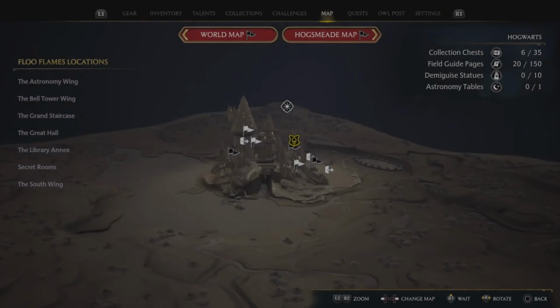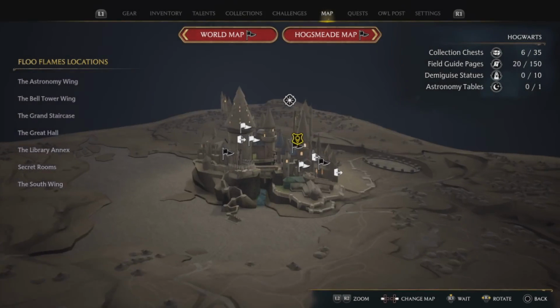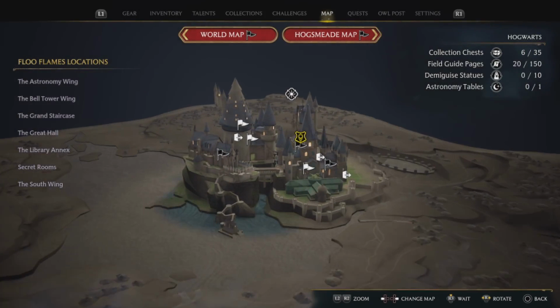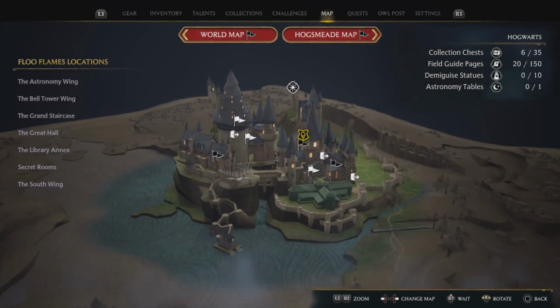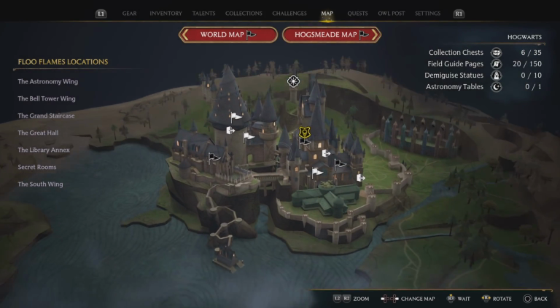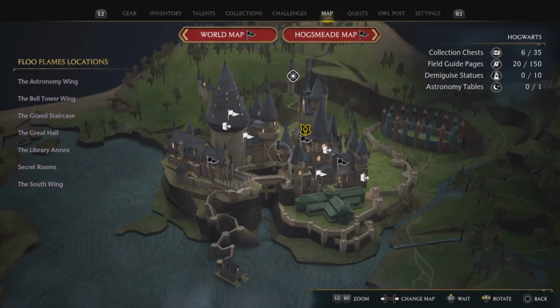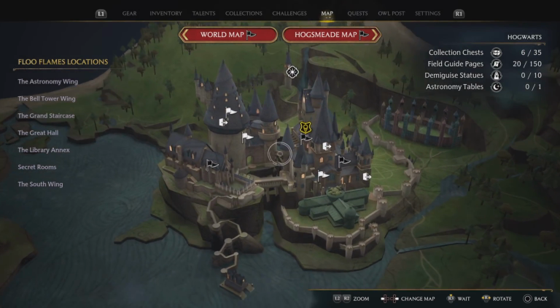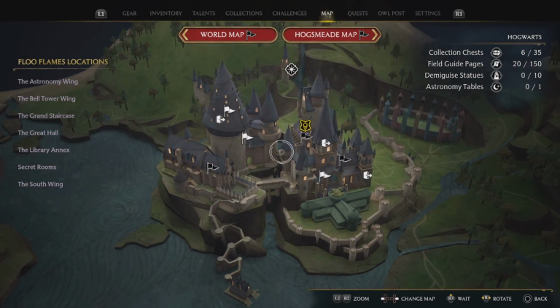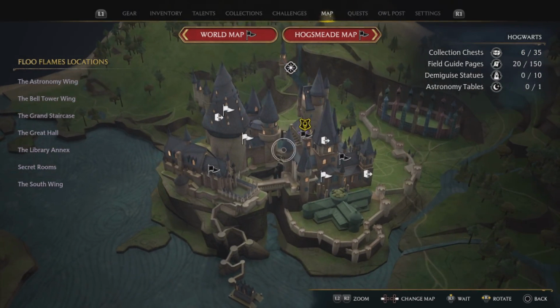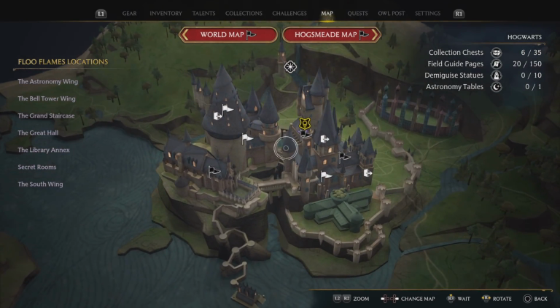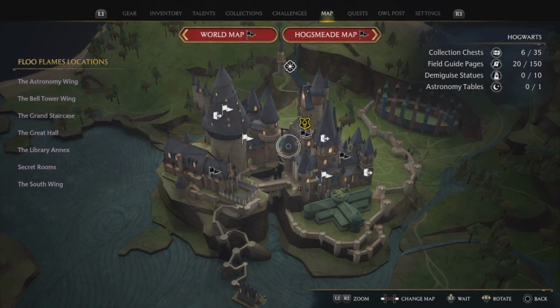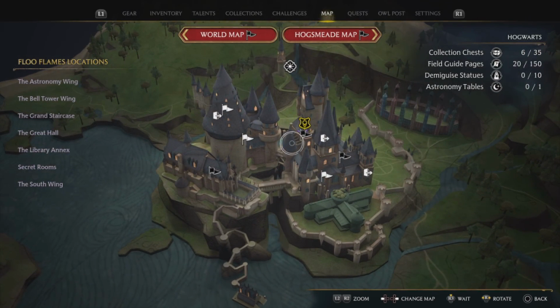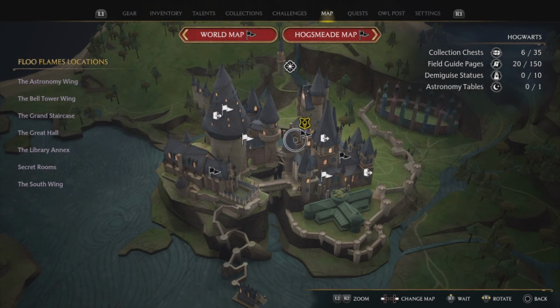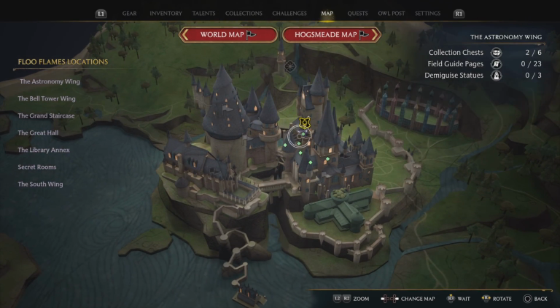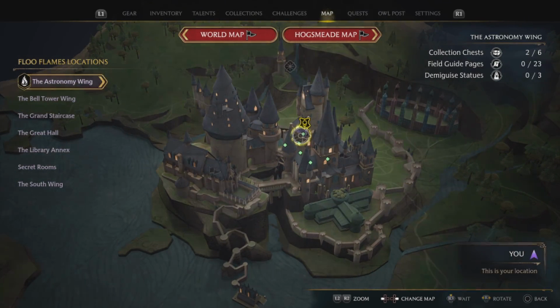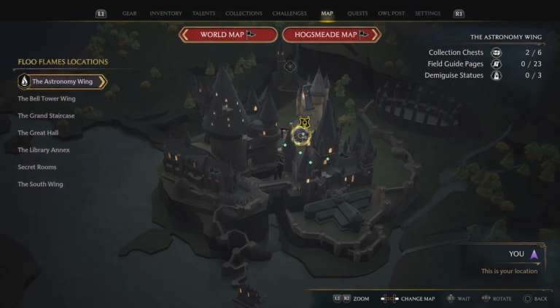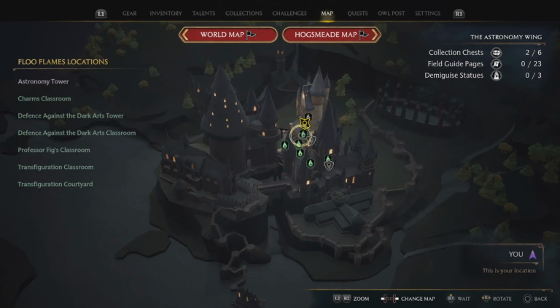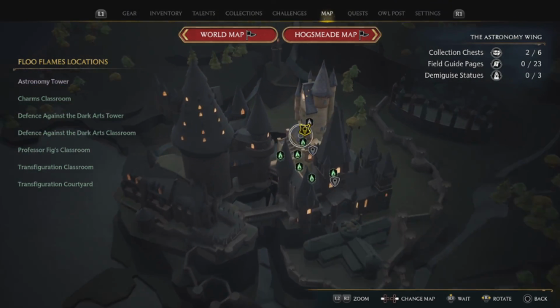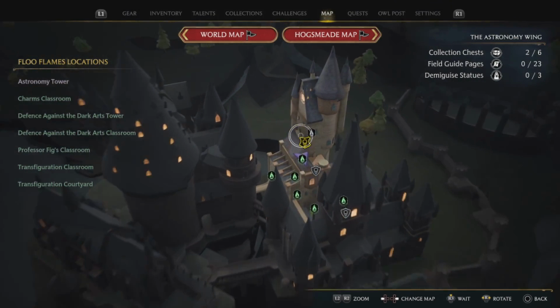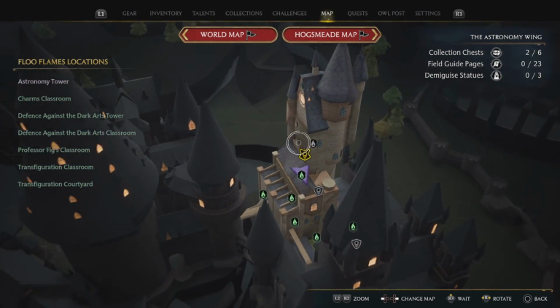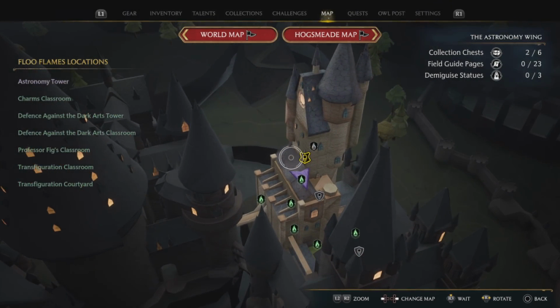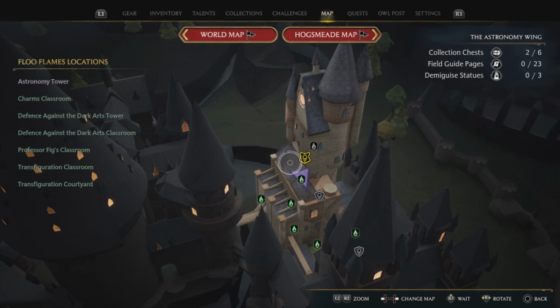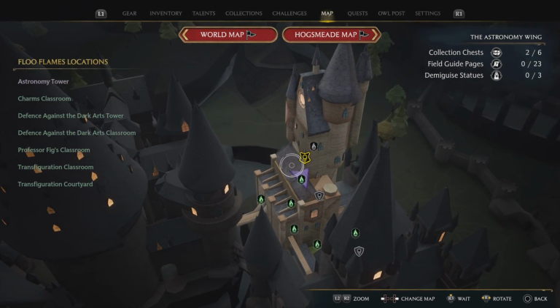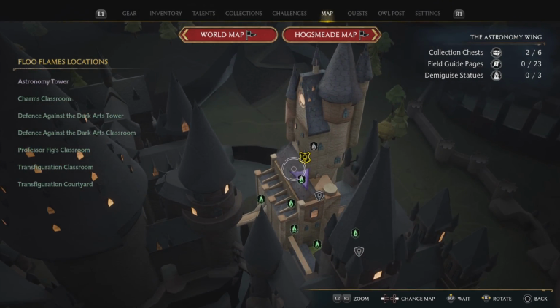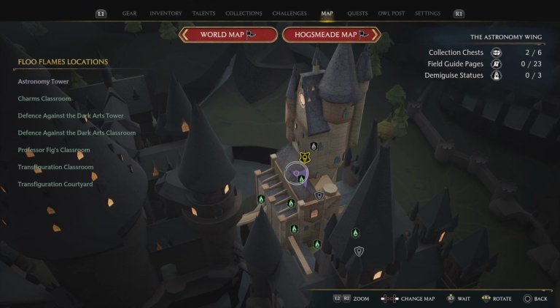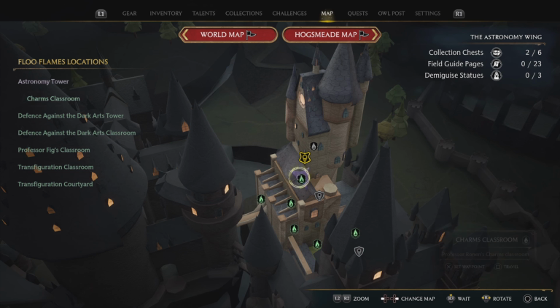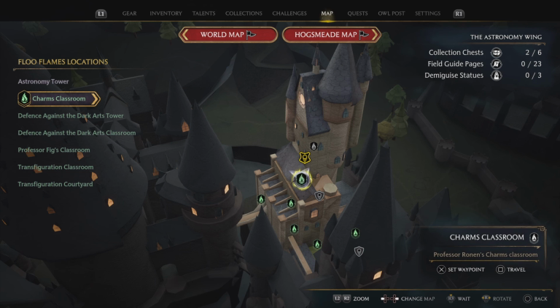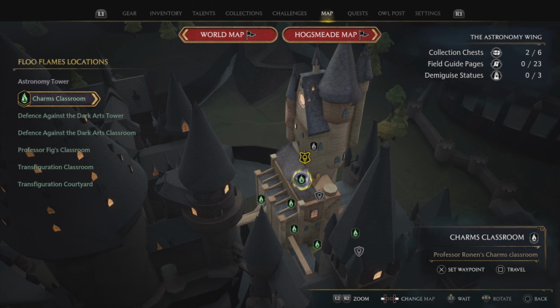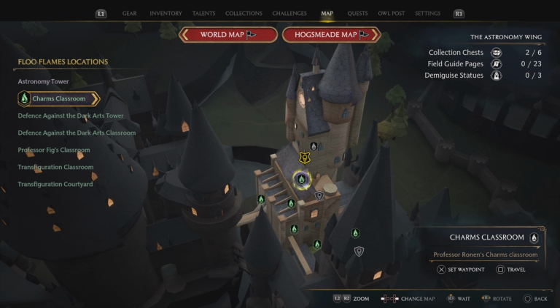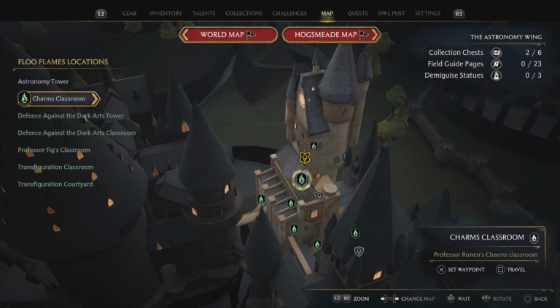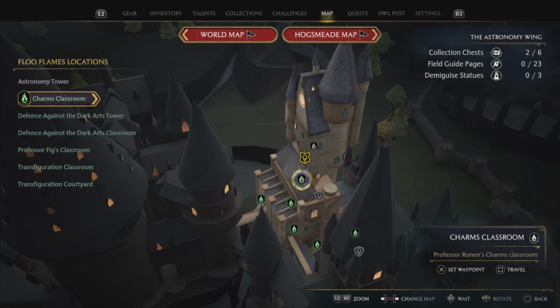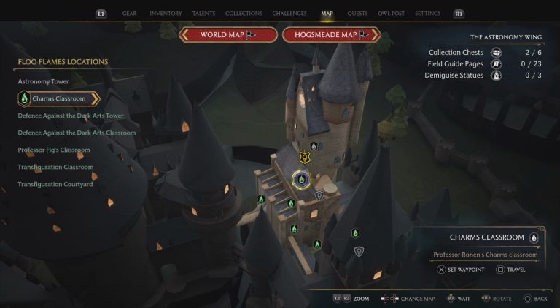This is a walkthrough guide on how to open the puzzle door at the astronomy wing, located at the Charms Classroom Floo Flame.